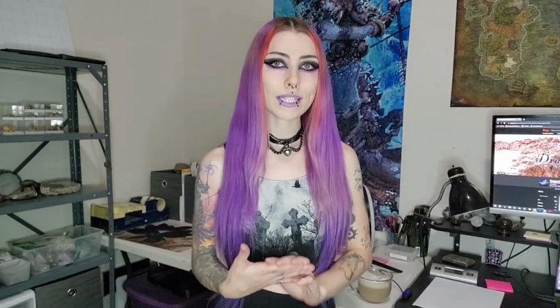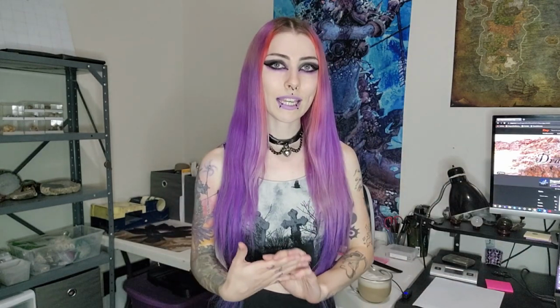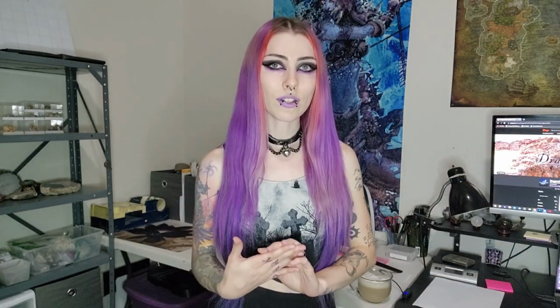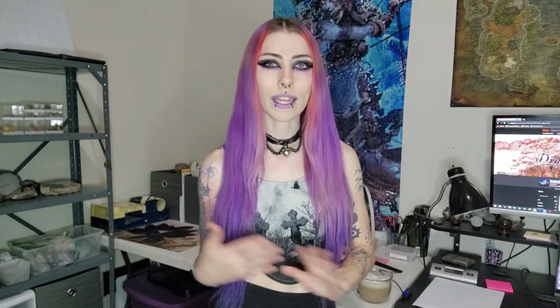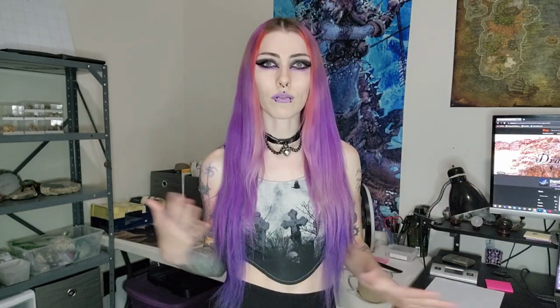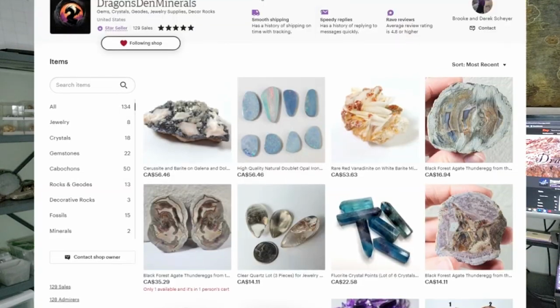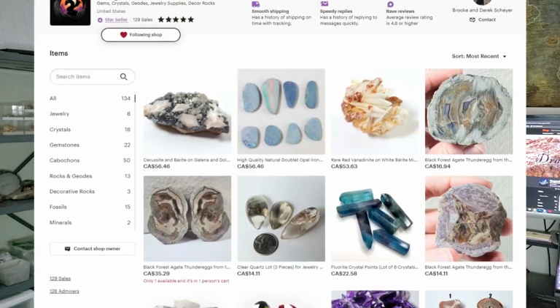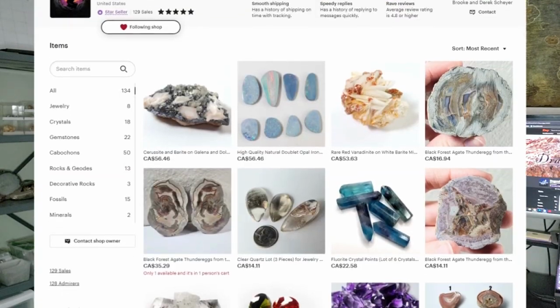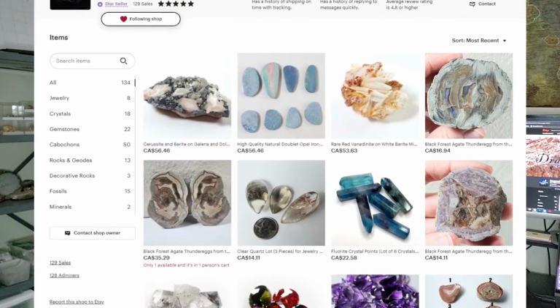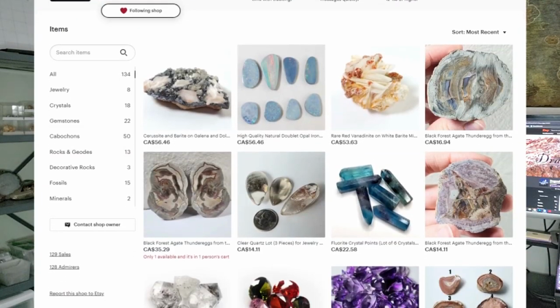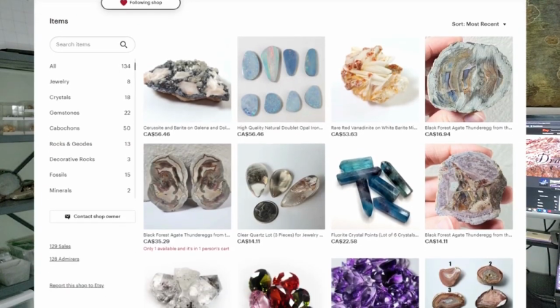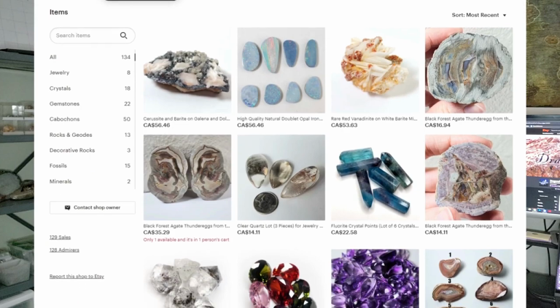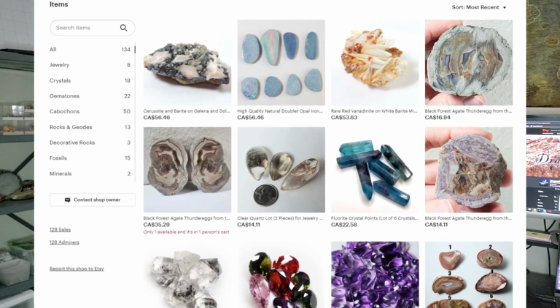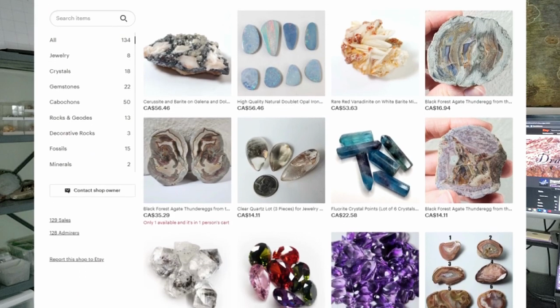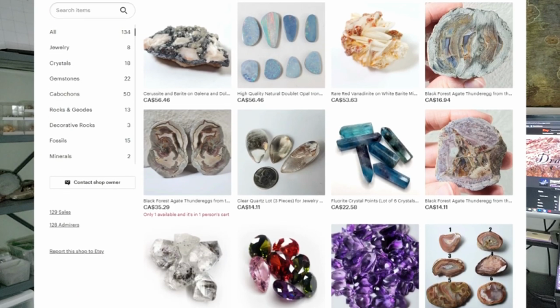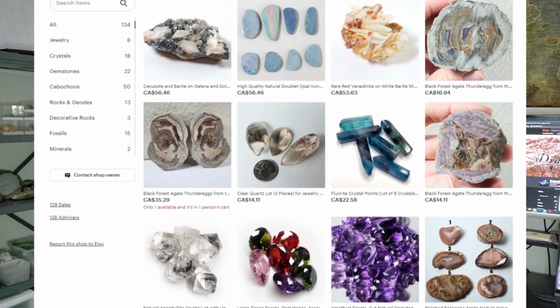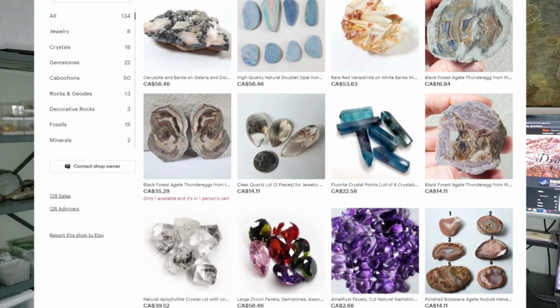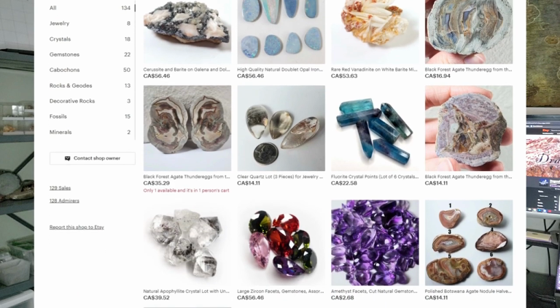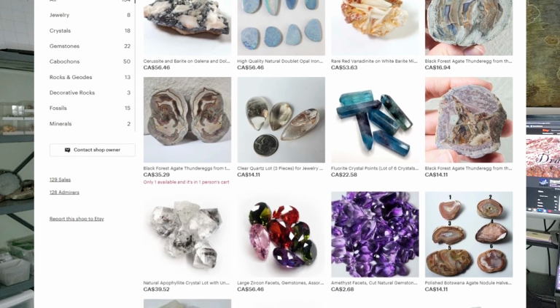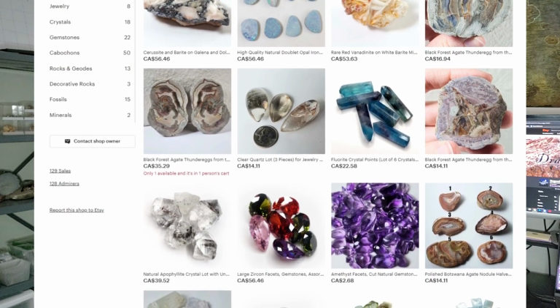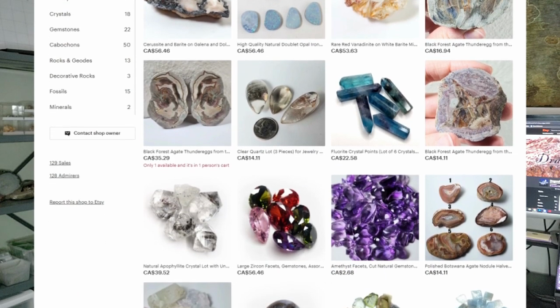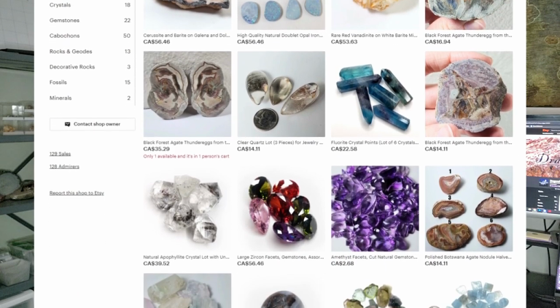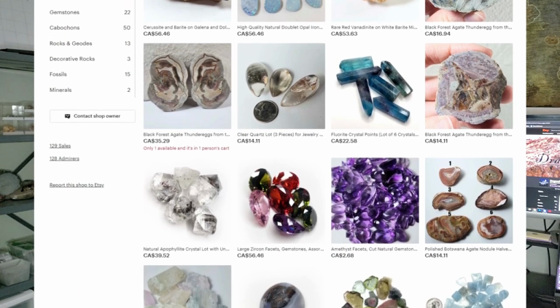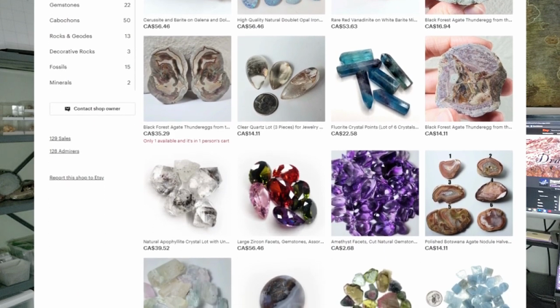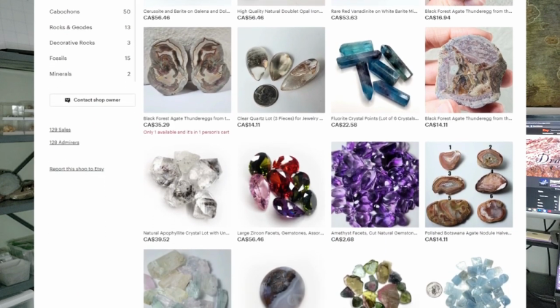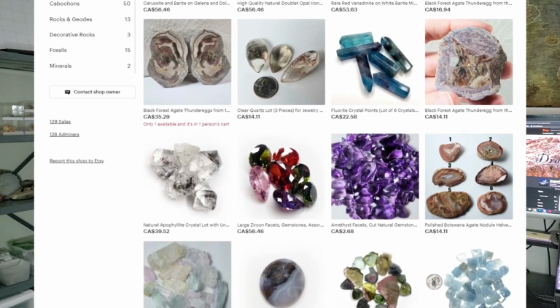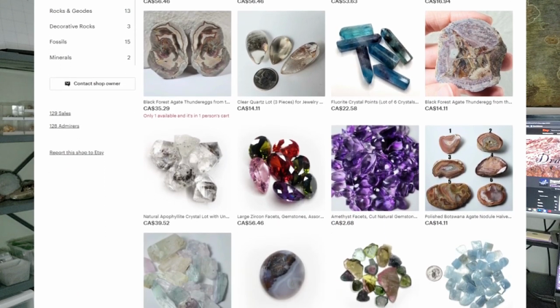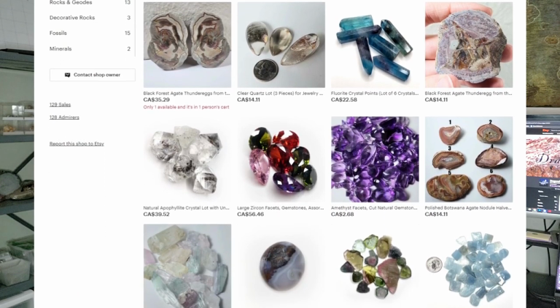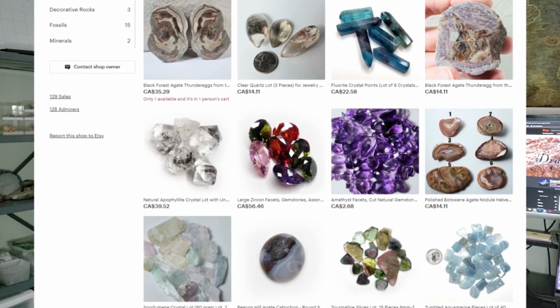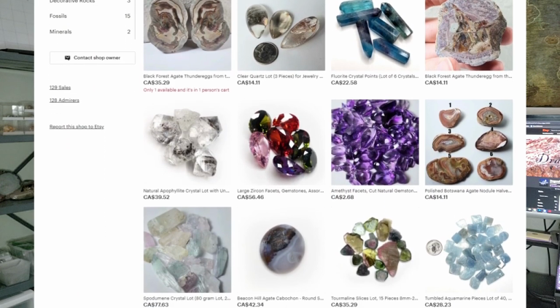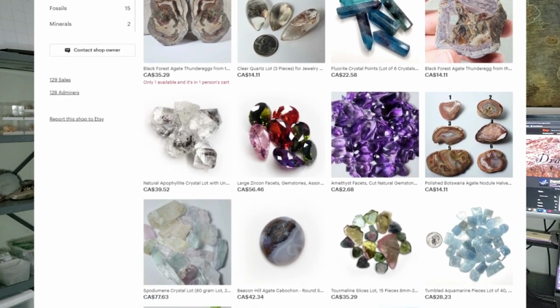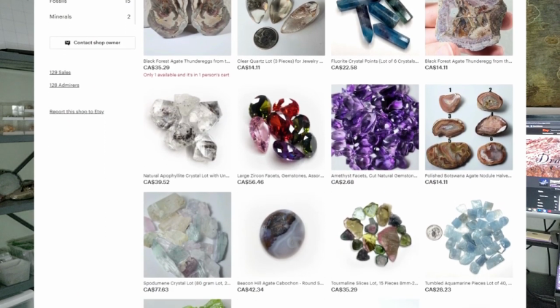We sell rocks, minerals, crystals, jewelry supplies — all the stuff in the rock and mineral category.